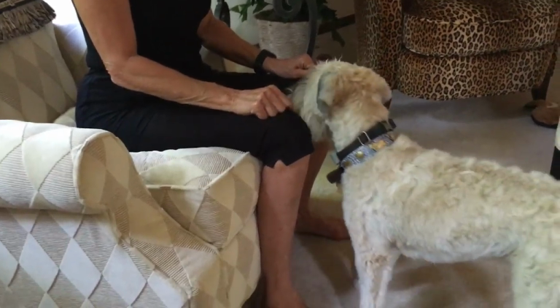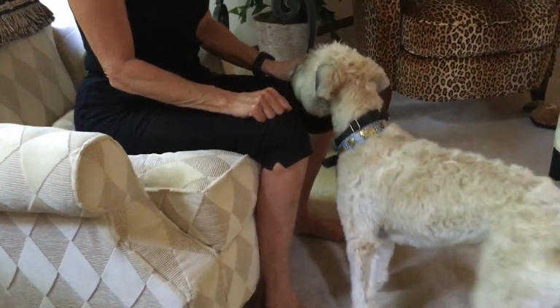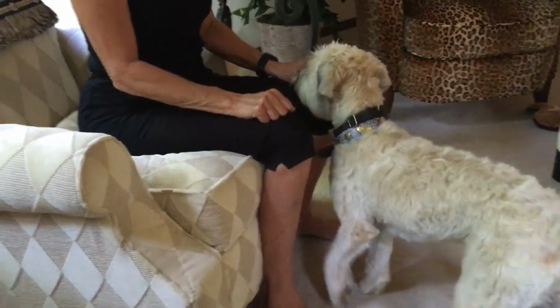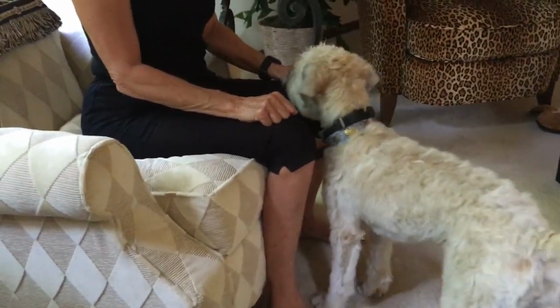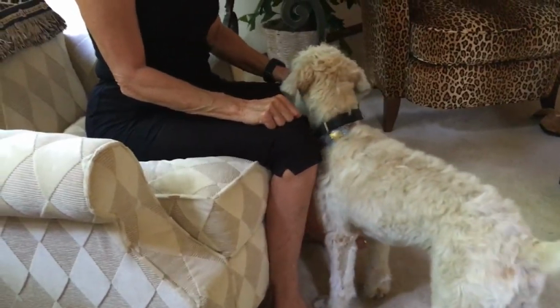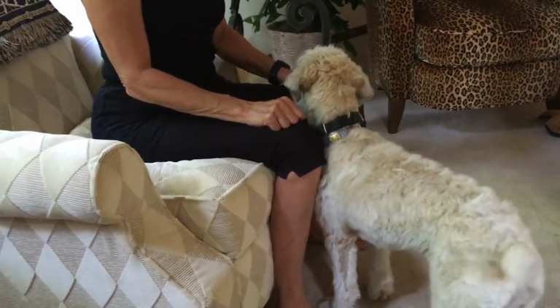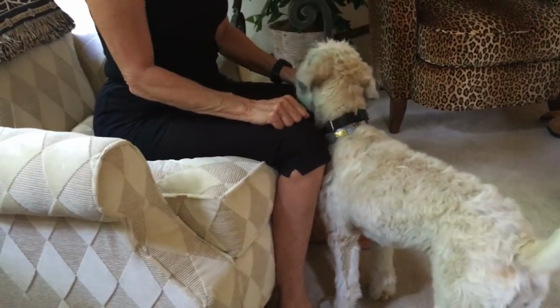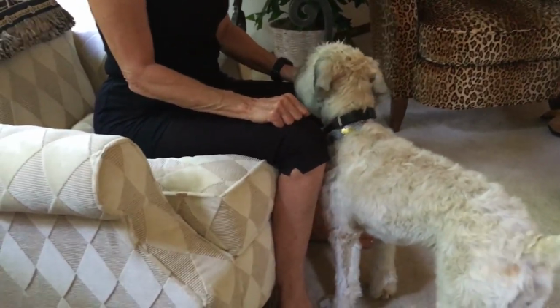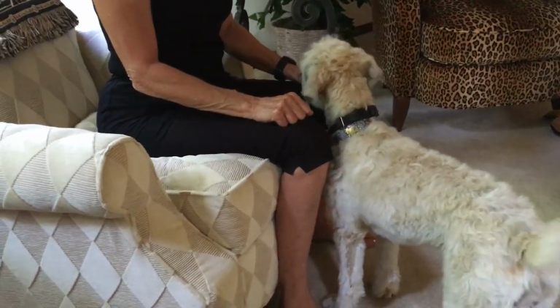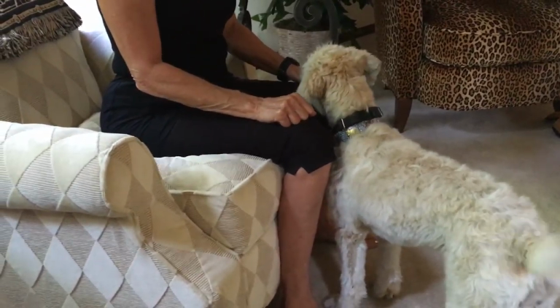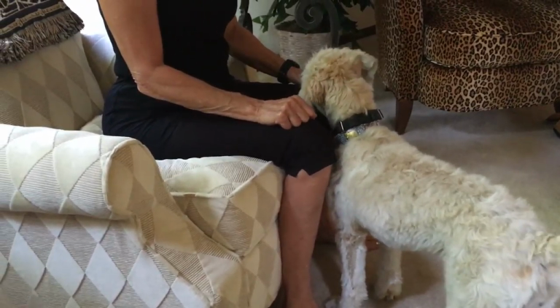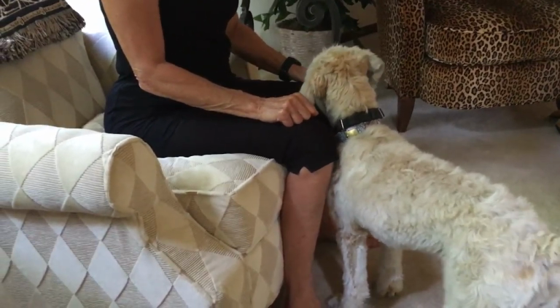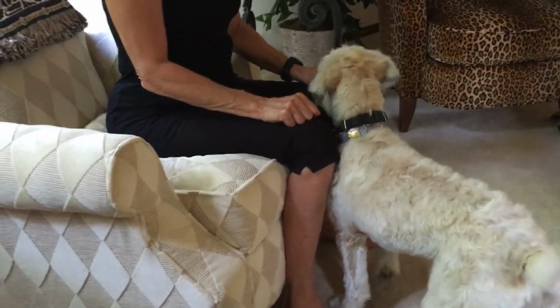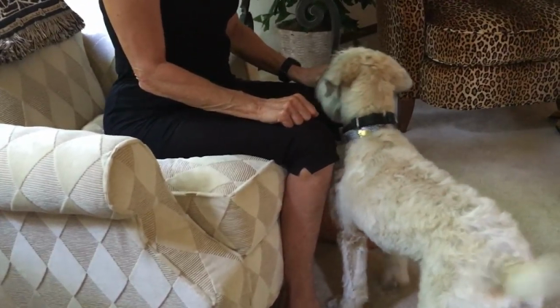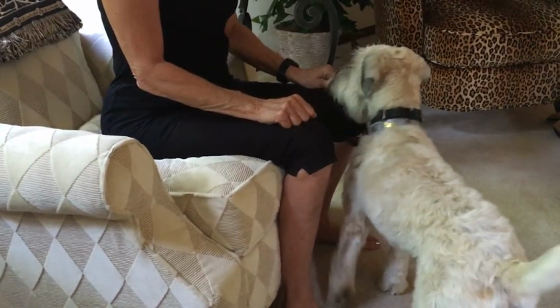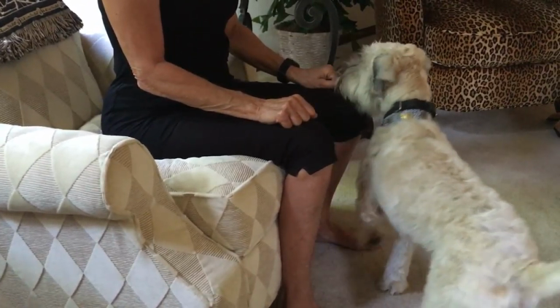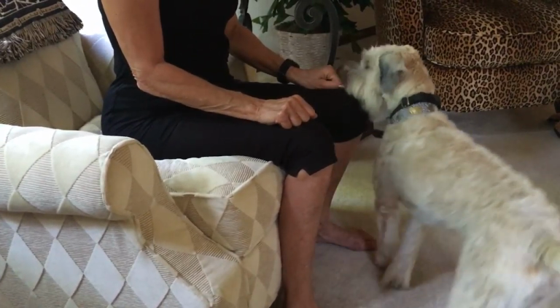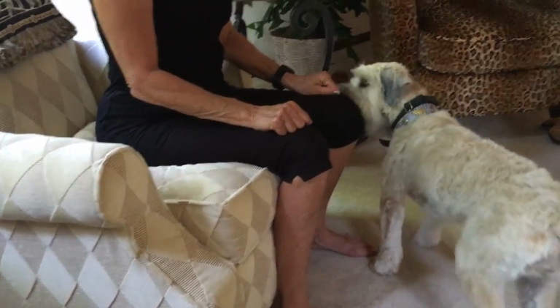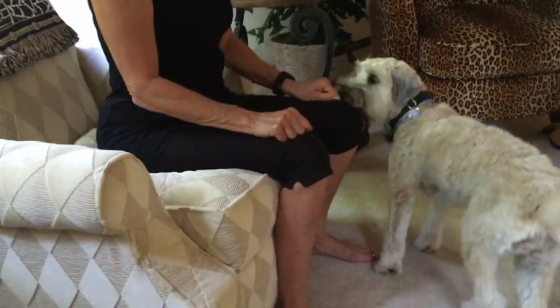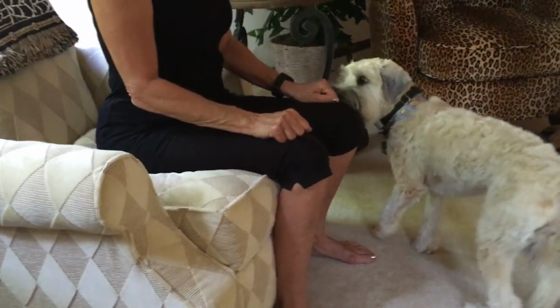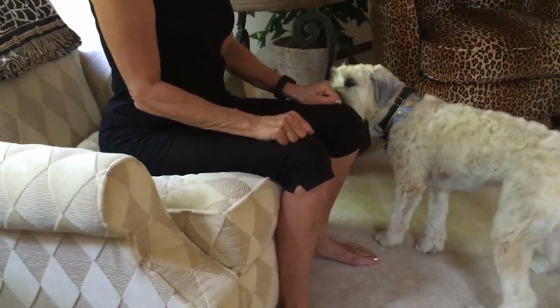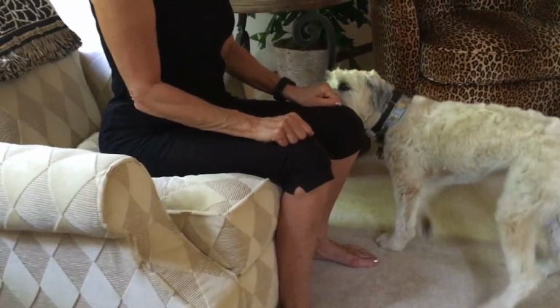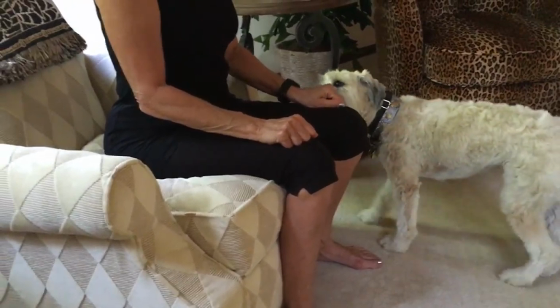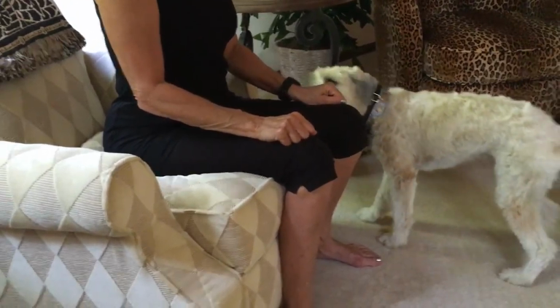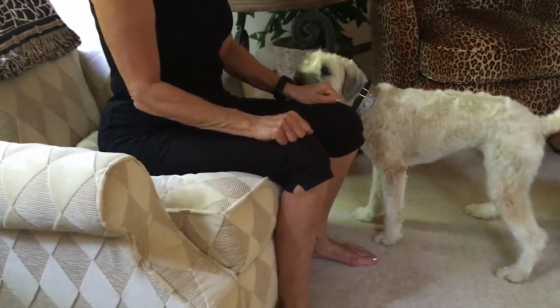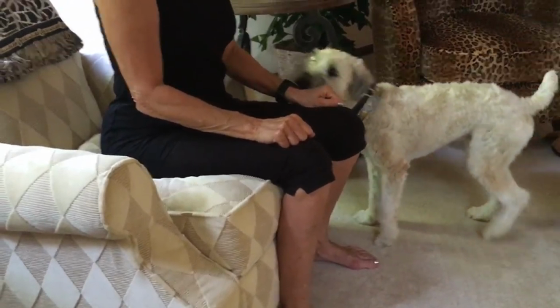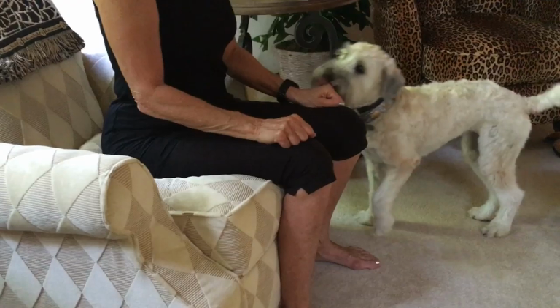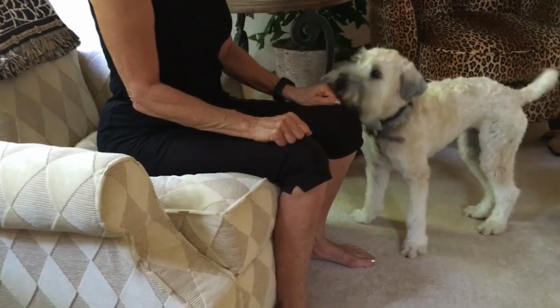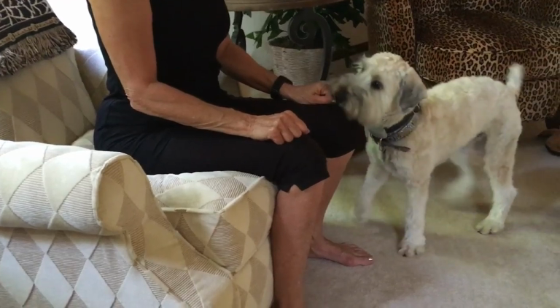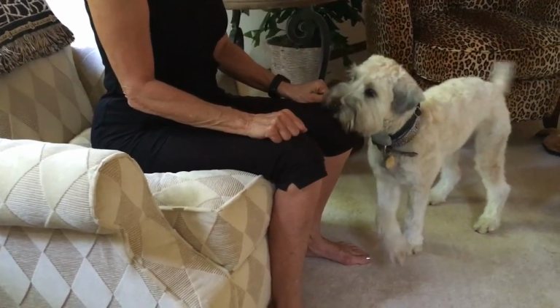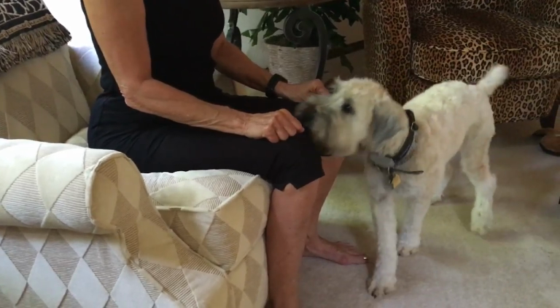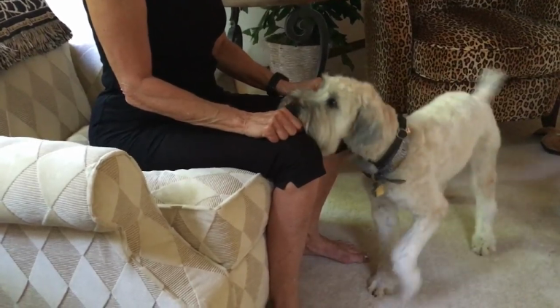We're going to have the guardian practice the watch exercise. See how she's going after your hand? Don't disagree, don't say anything.